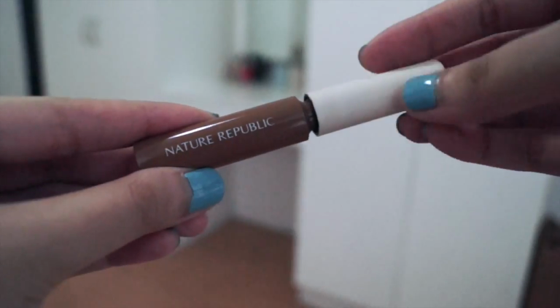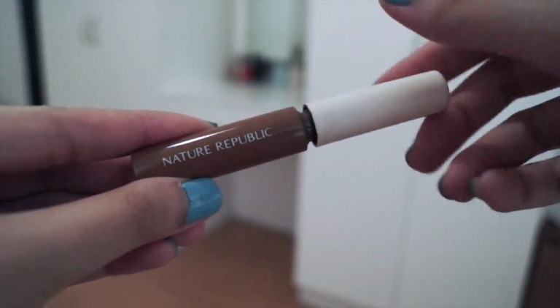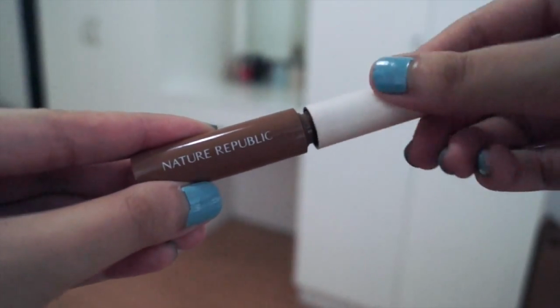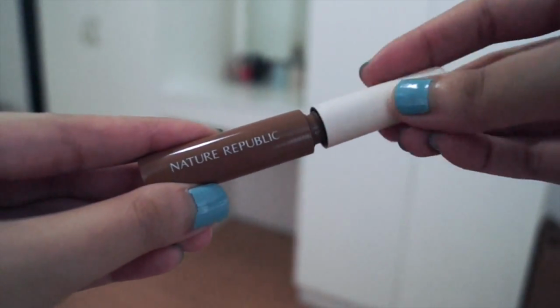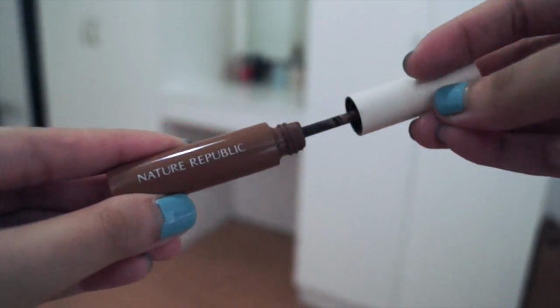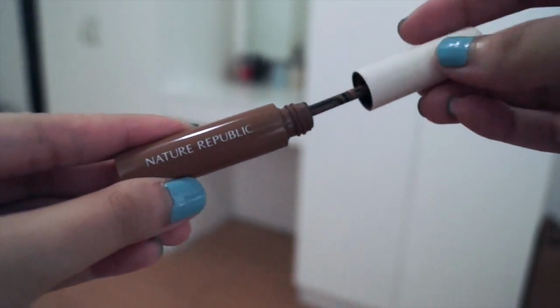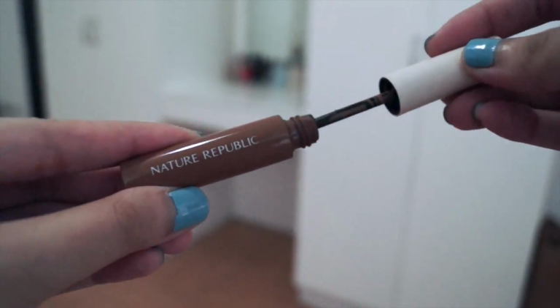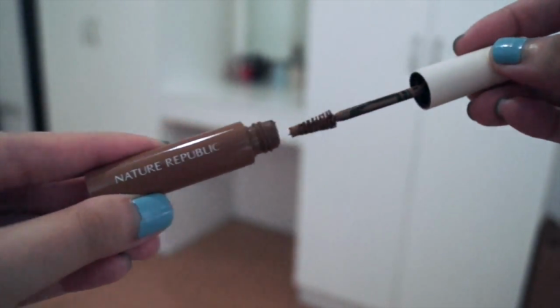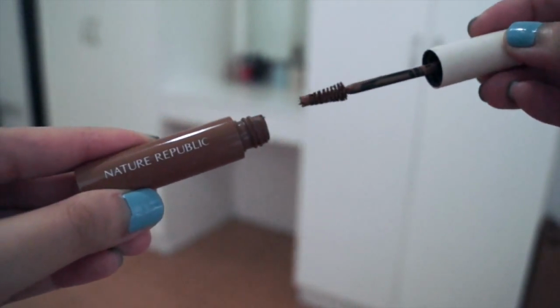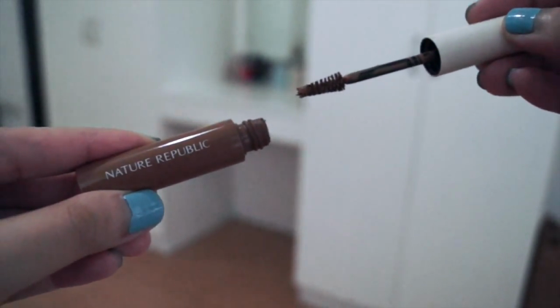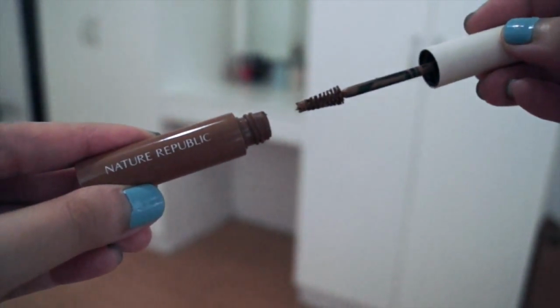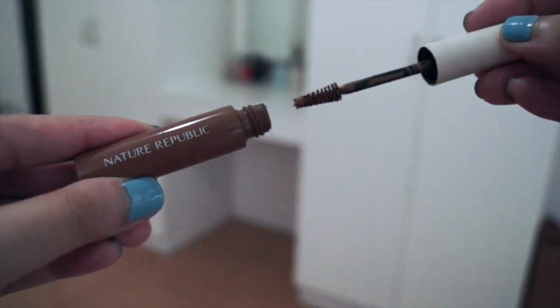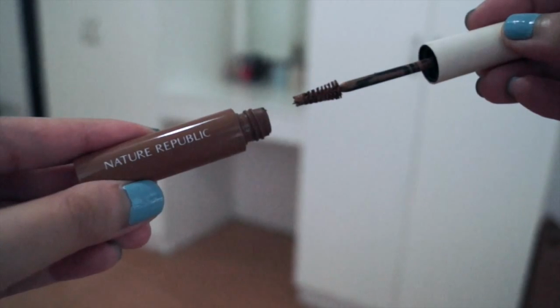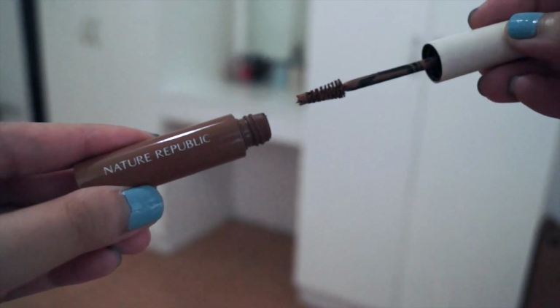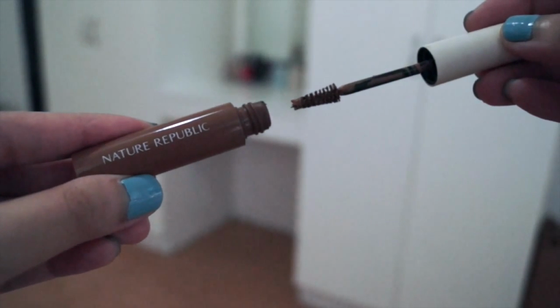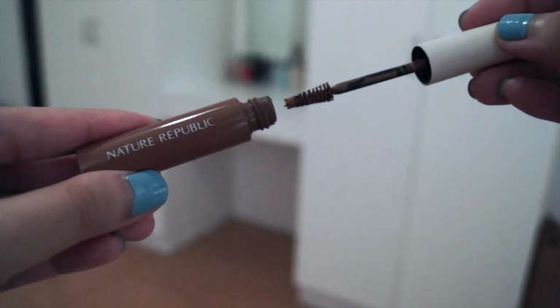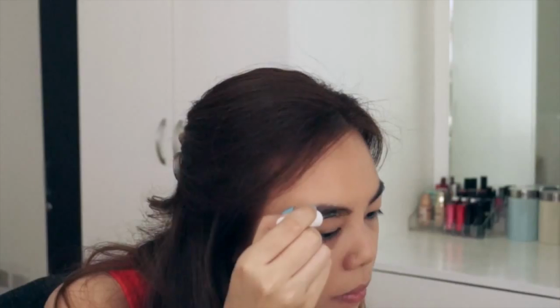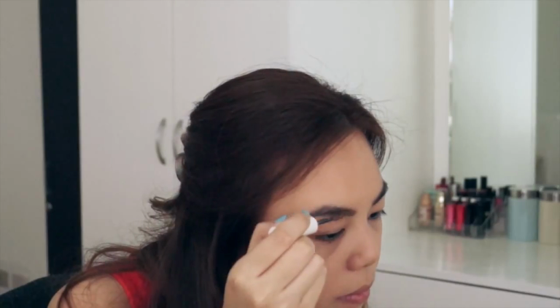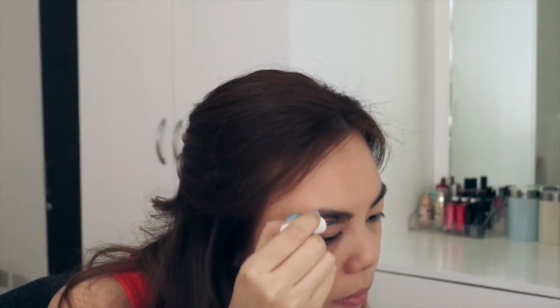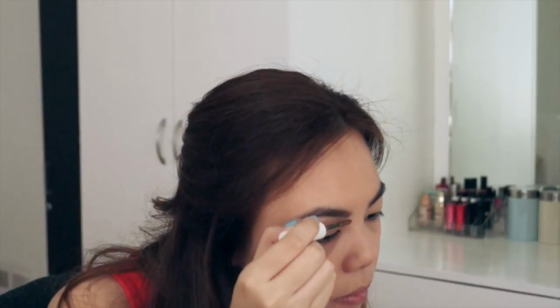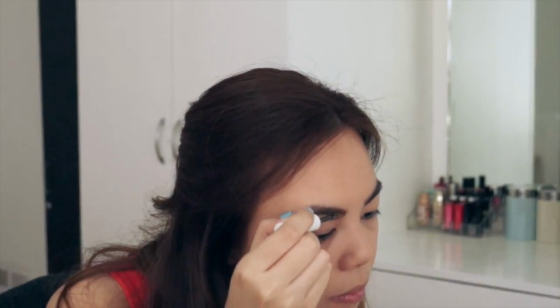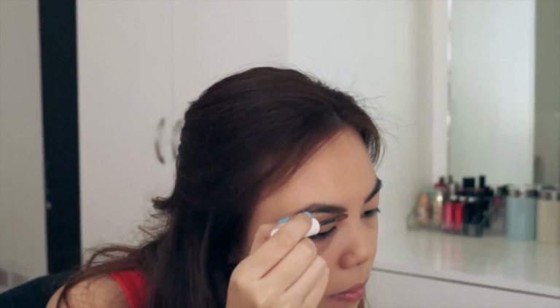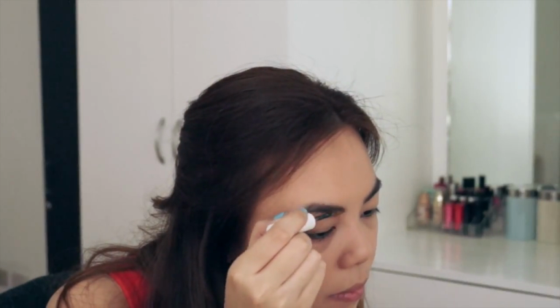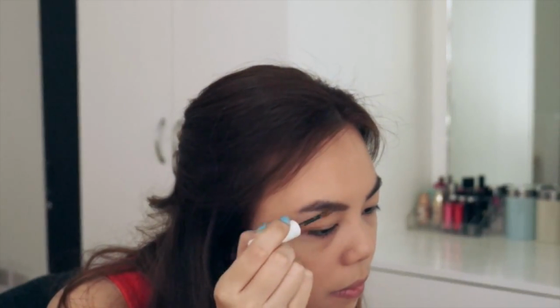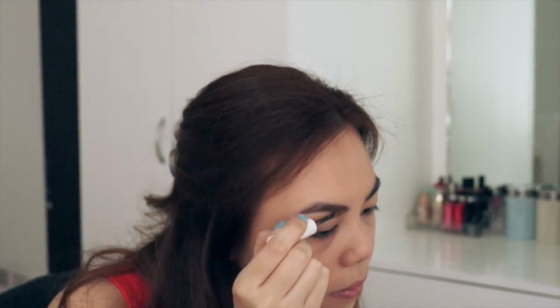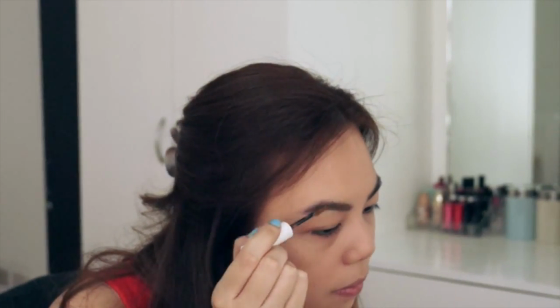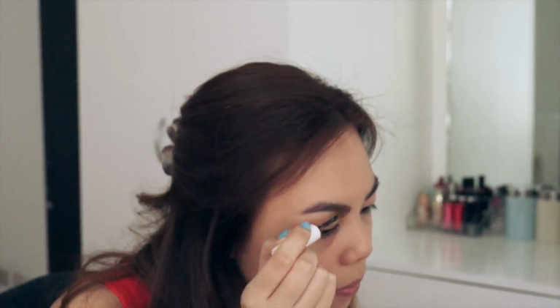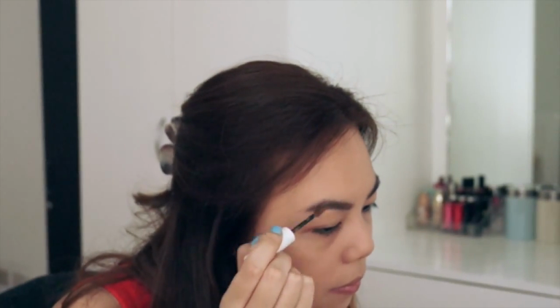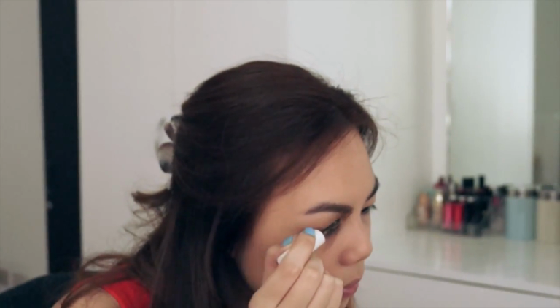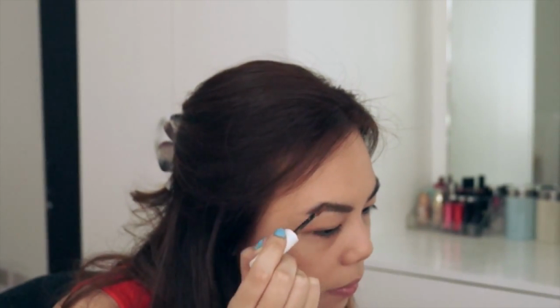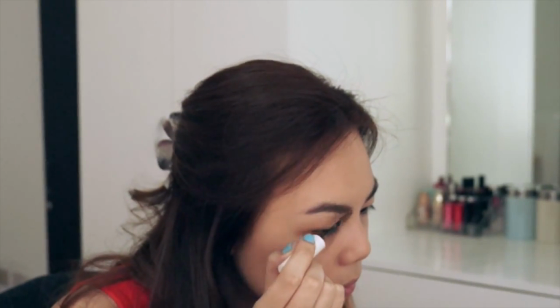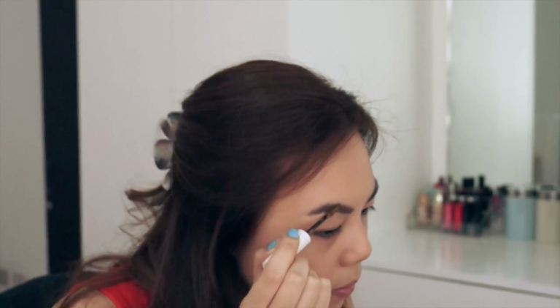With Nature Republic's eyebrow mascara, I'm just lightening my brows and setting them in place.